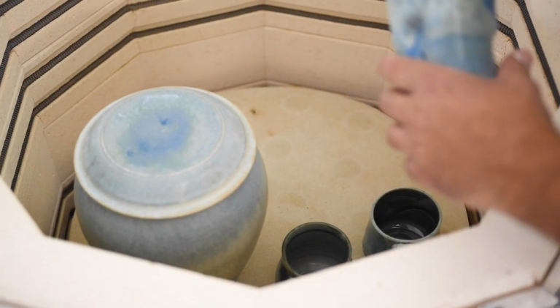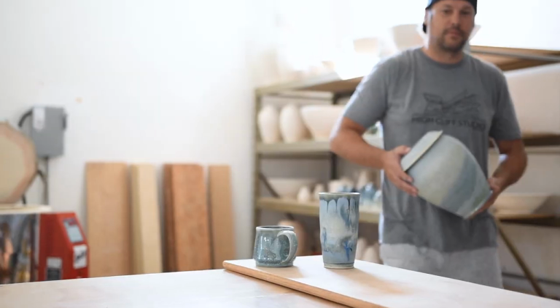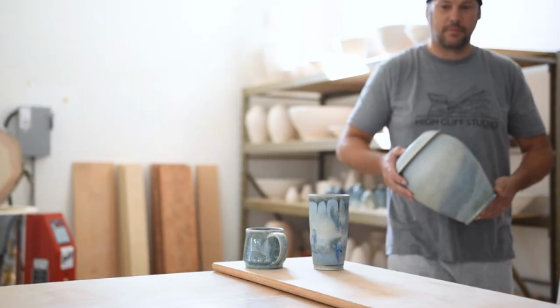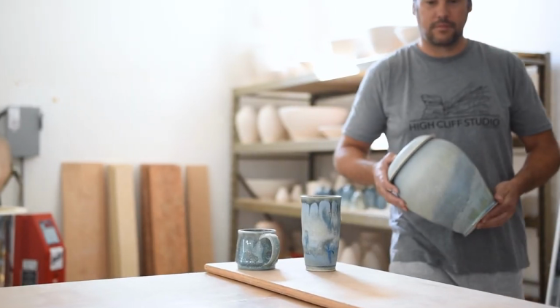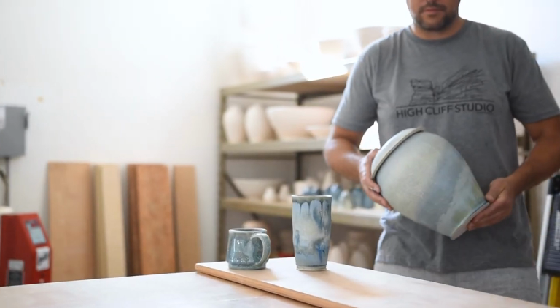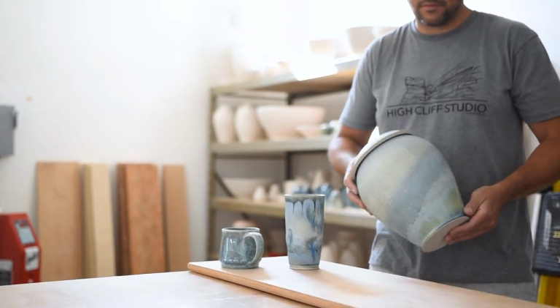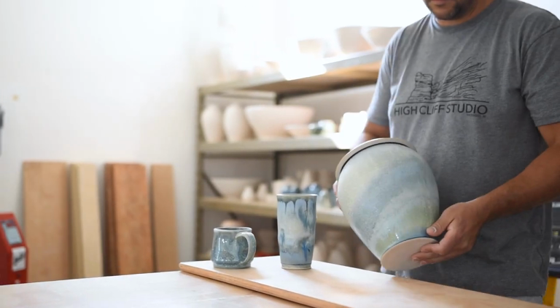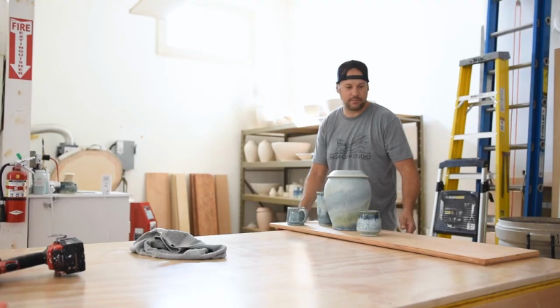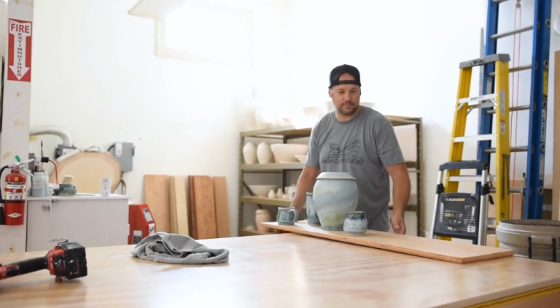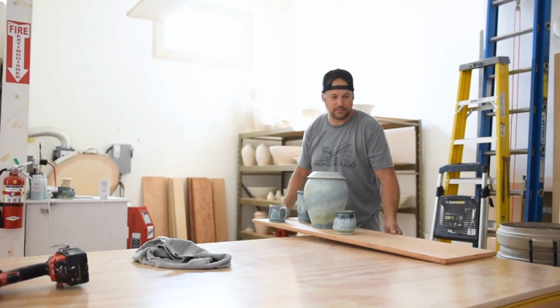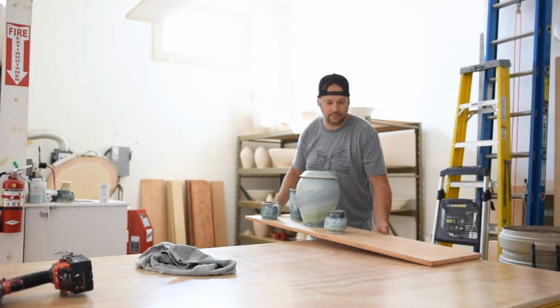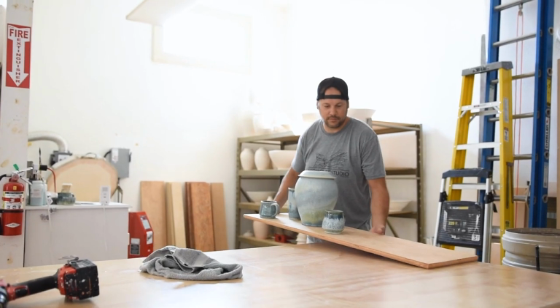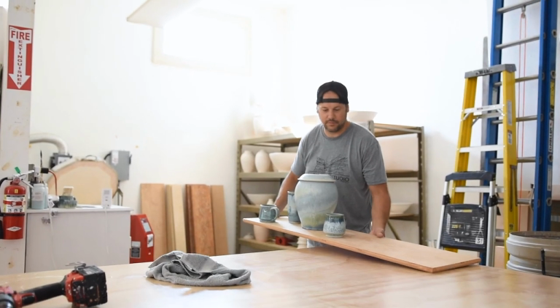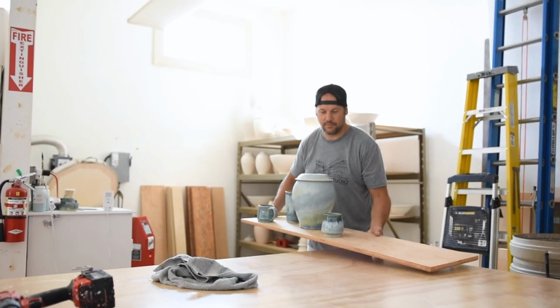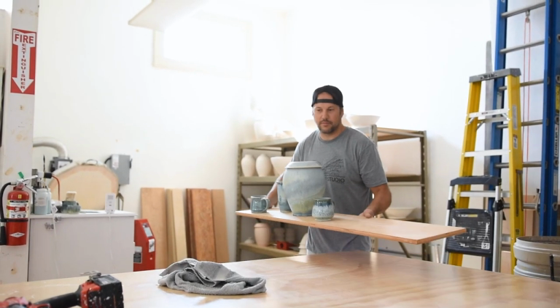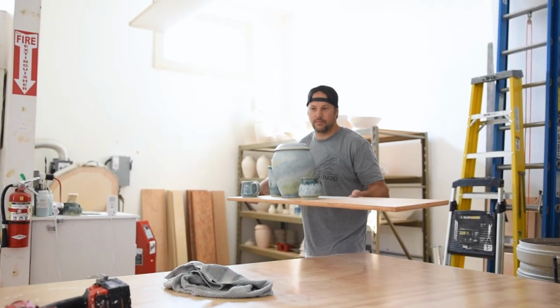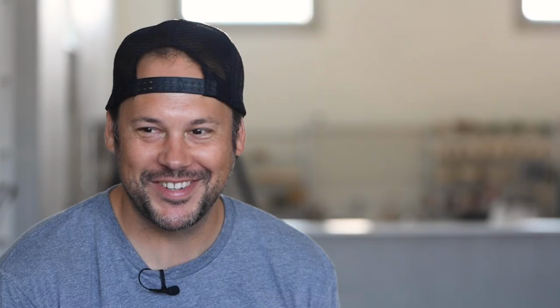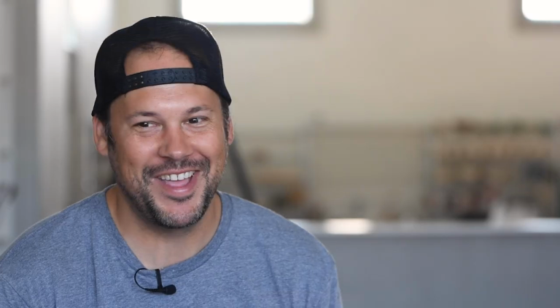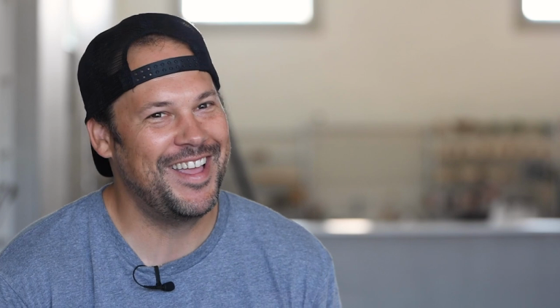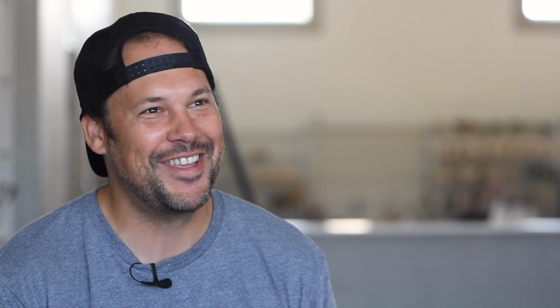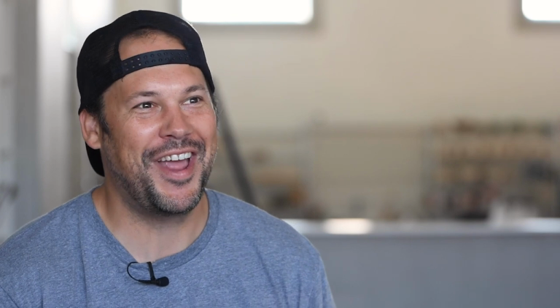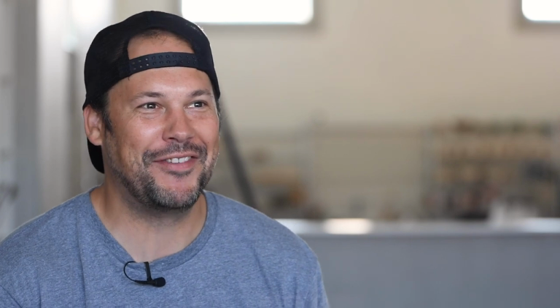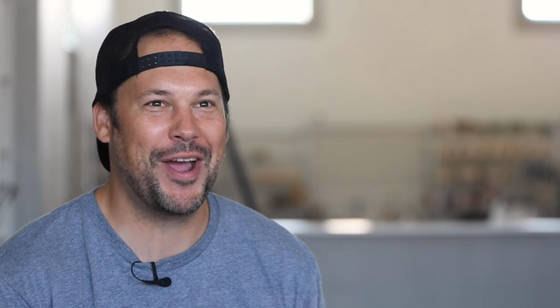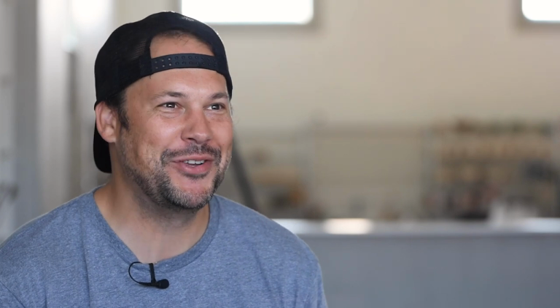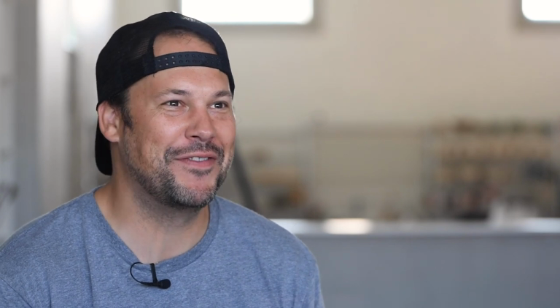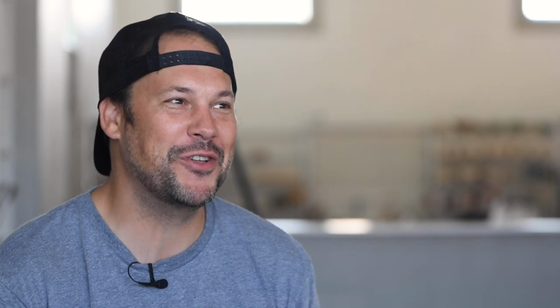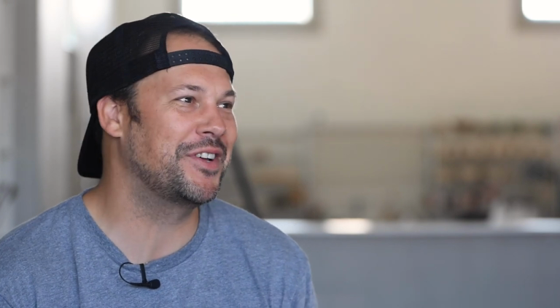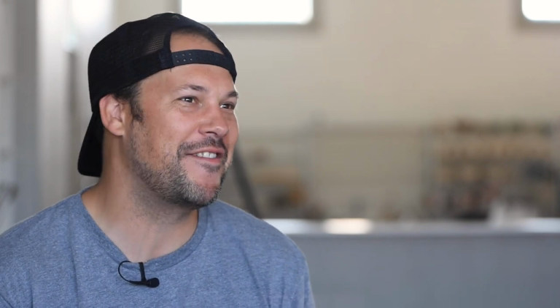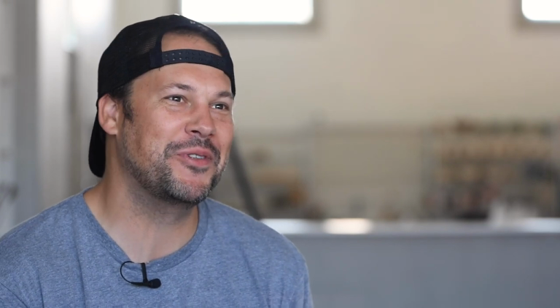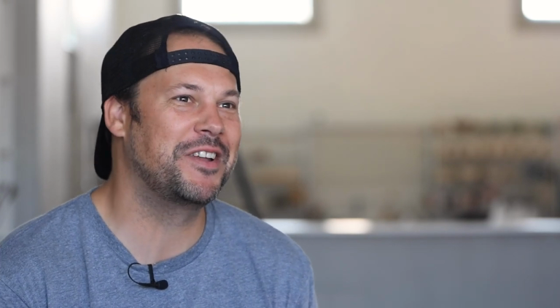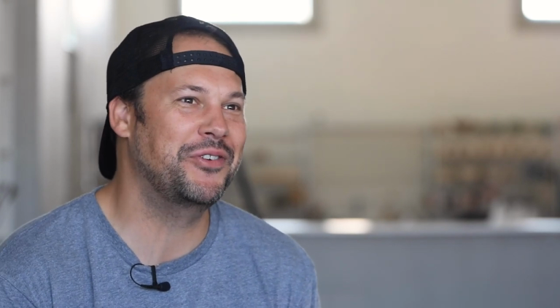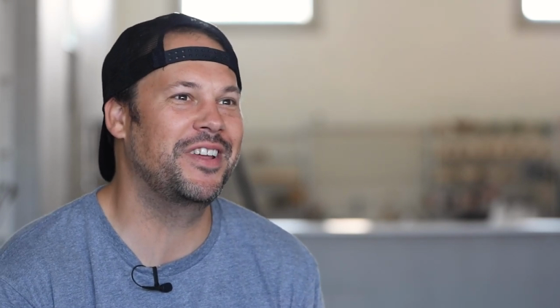Everything that I make is one of a kind. If you ask for a set of mugs, you're going to have to grab two different ones because every one is going to be unique.